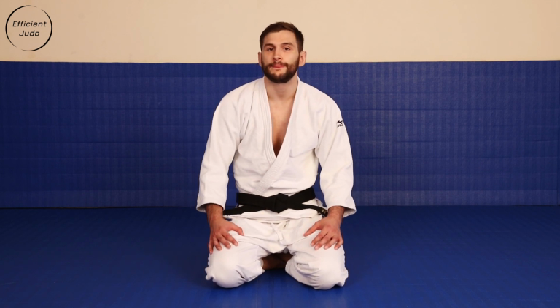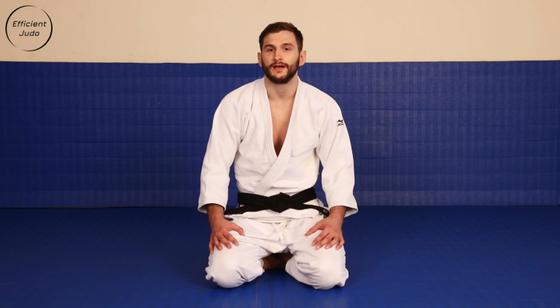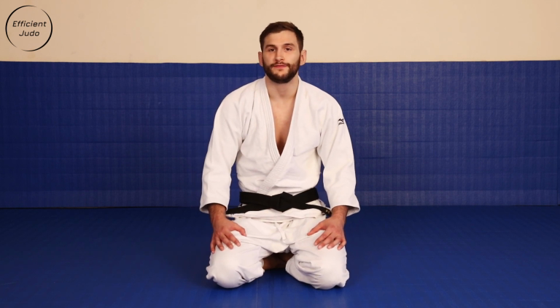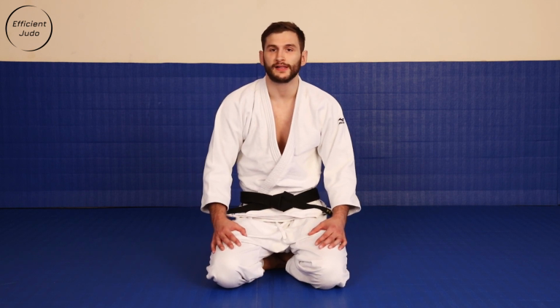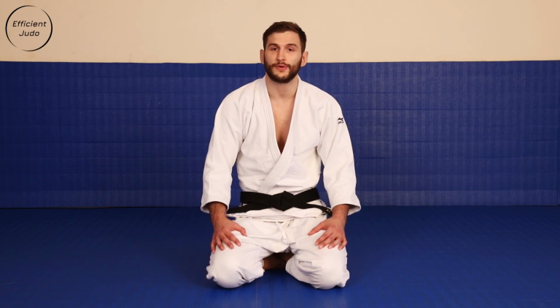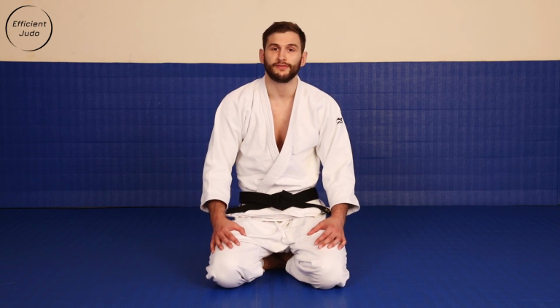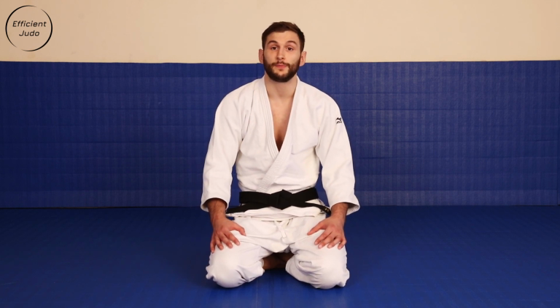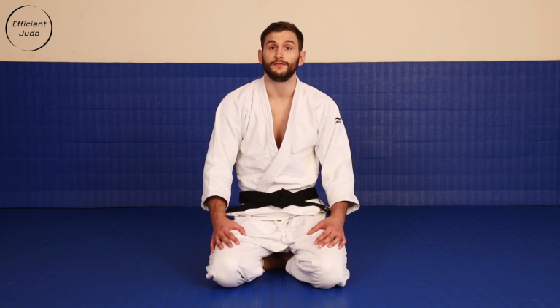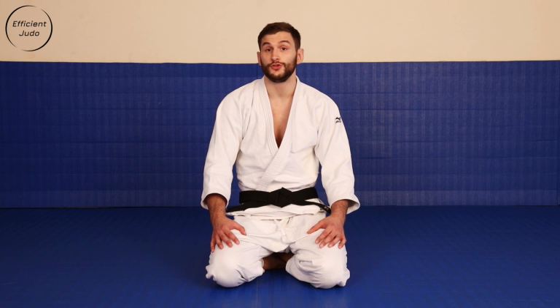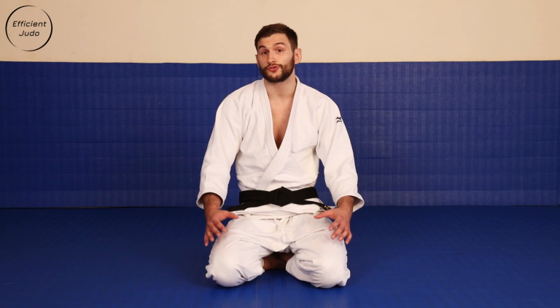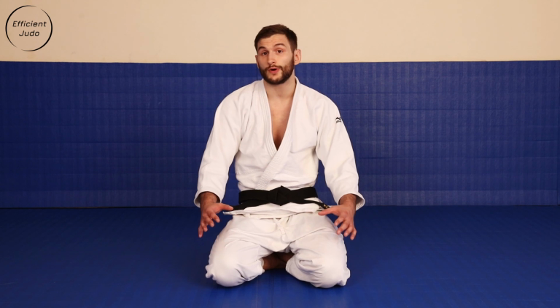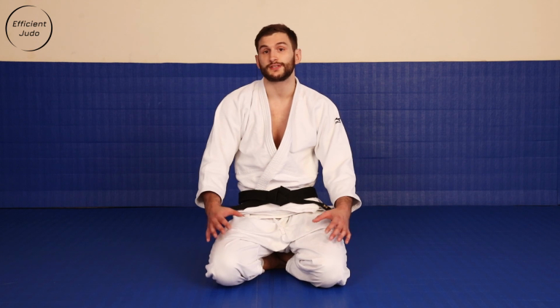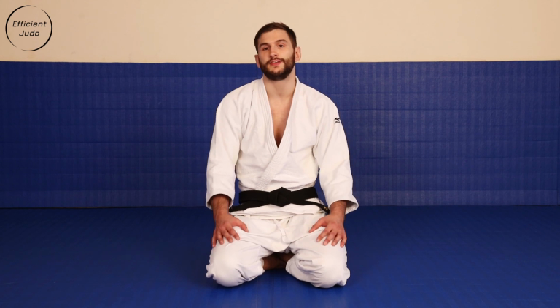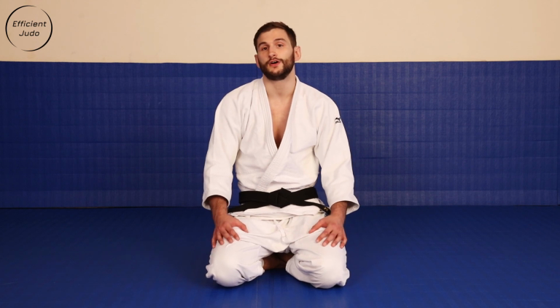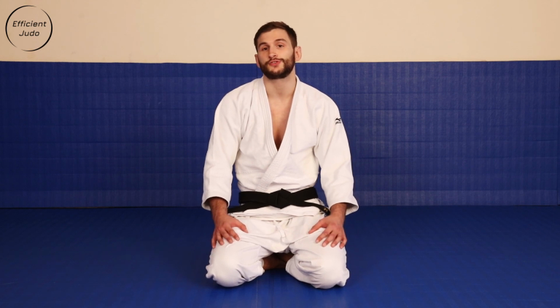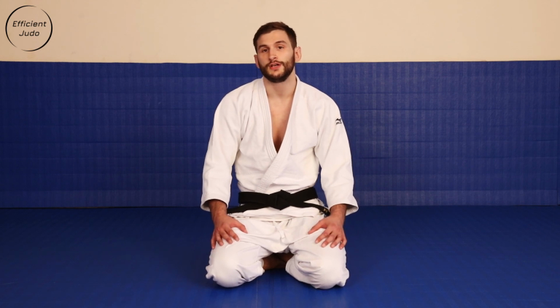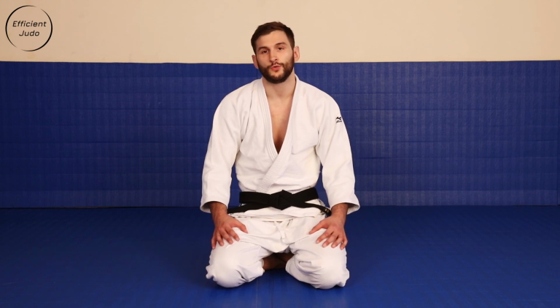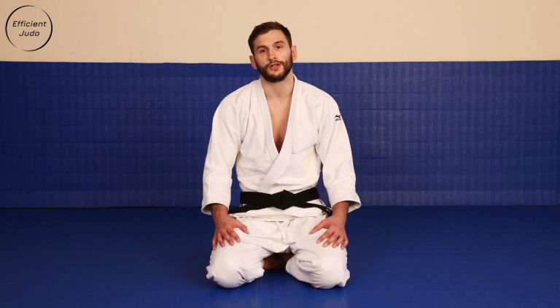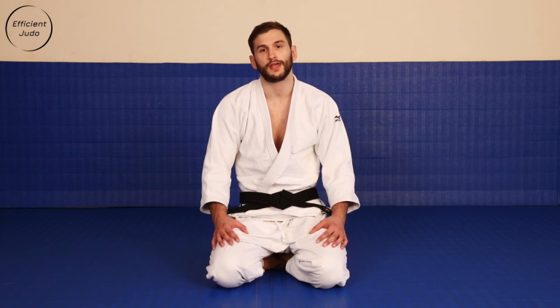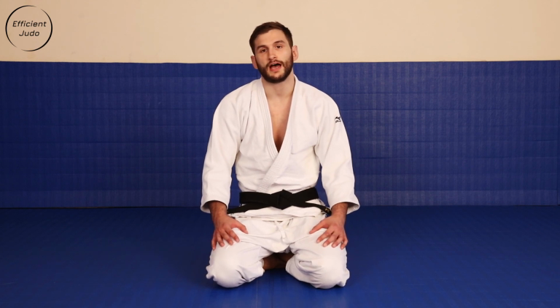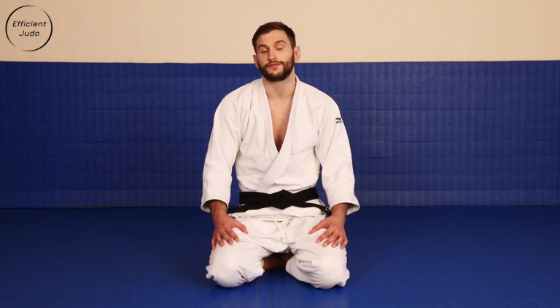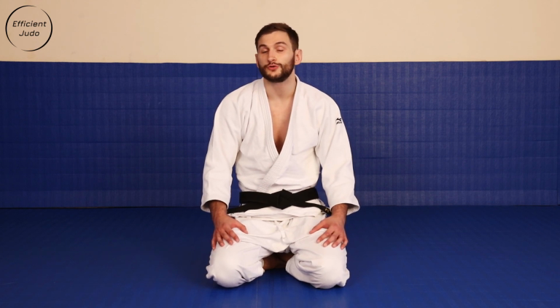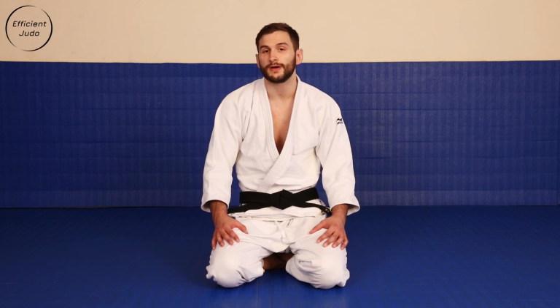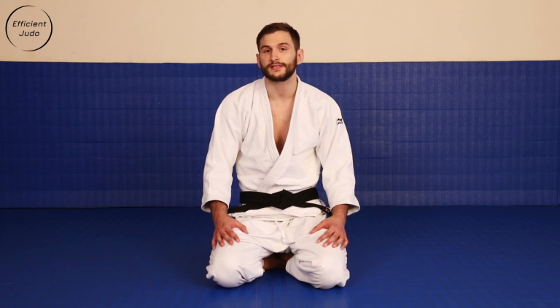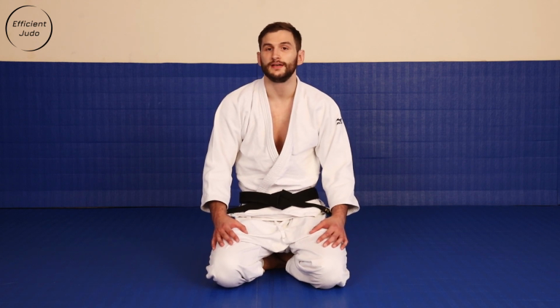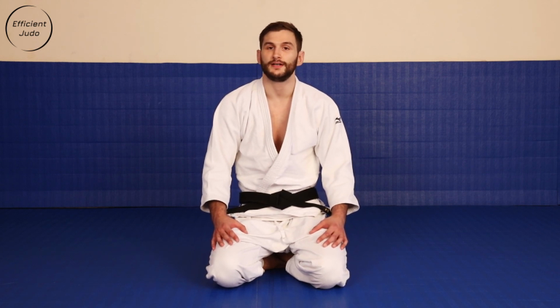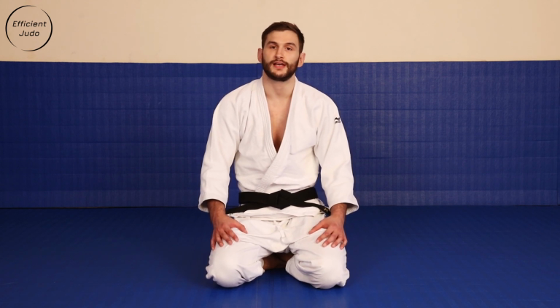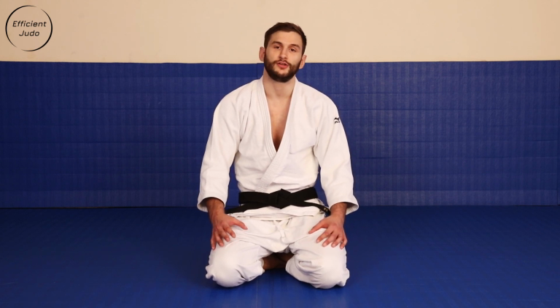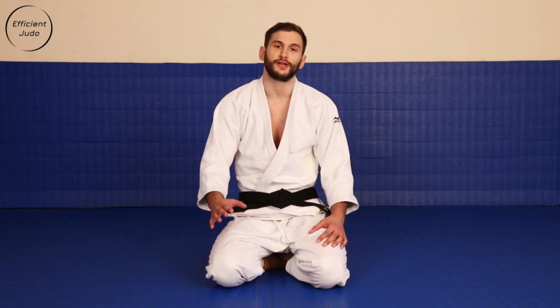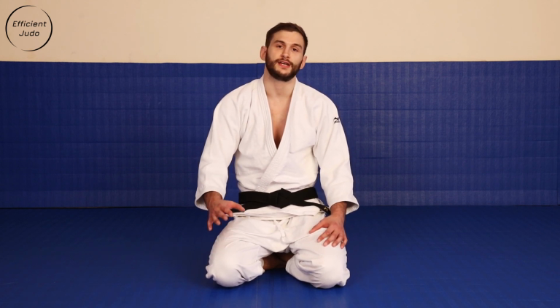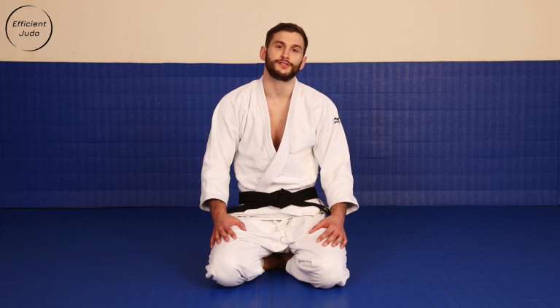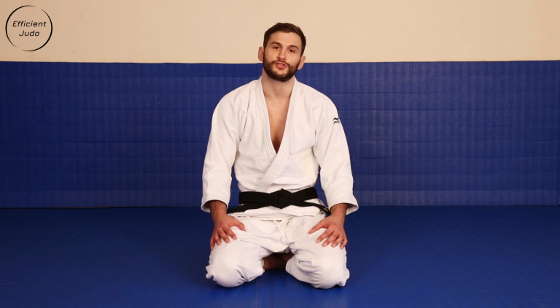And then finally we have a couple of user-requested videos — one looking at Front Uchi Mata and a second looking at Tanya Toshi.